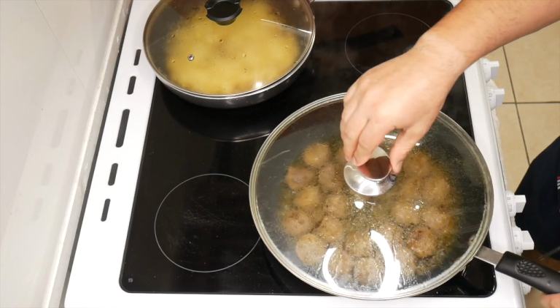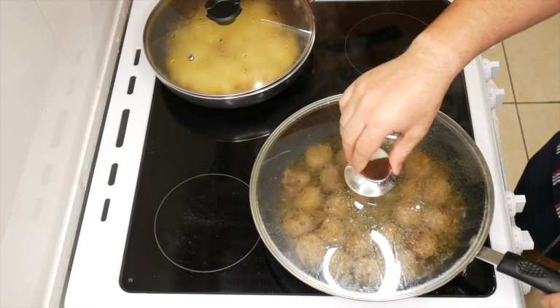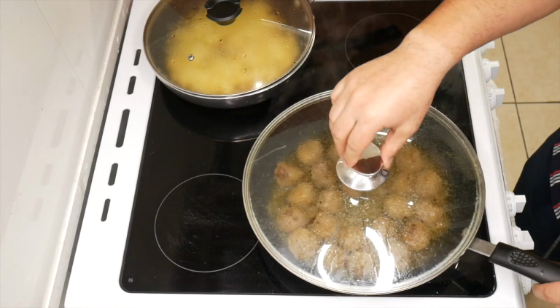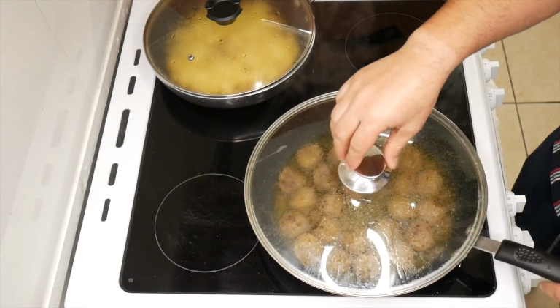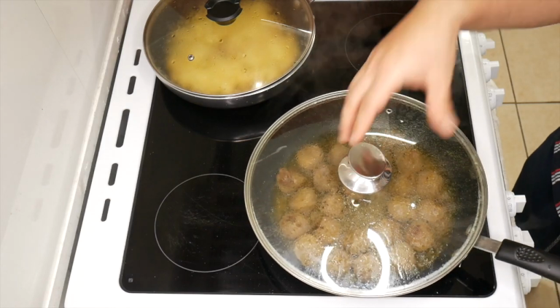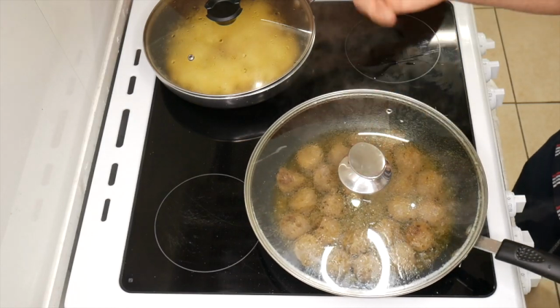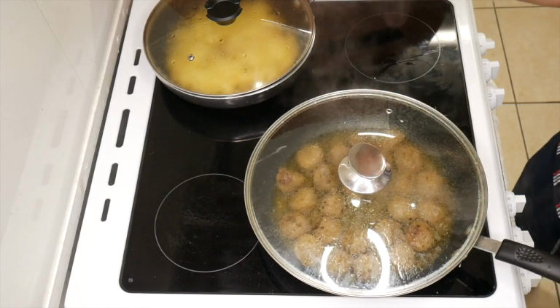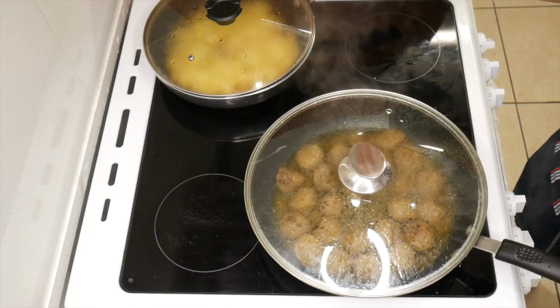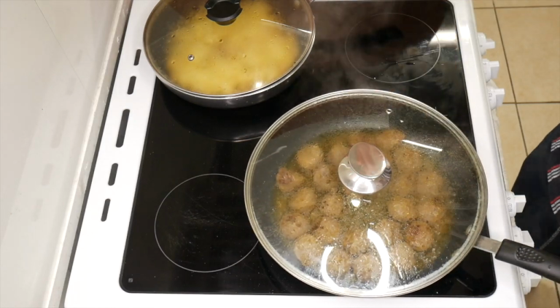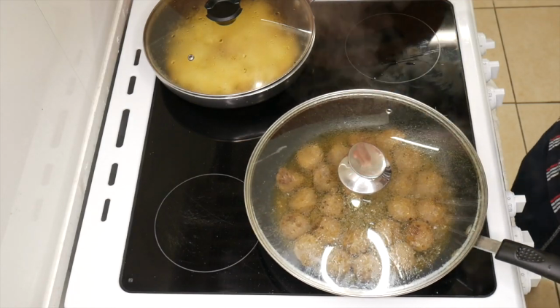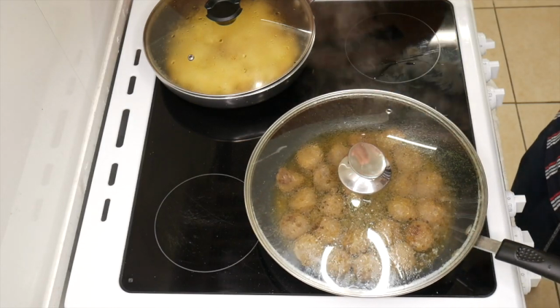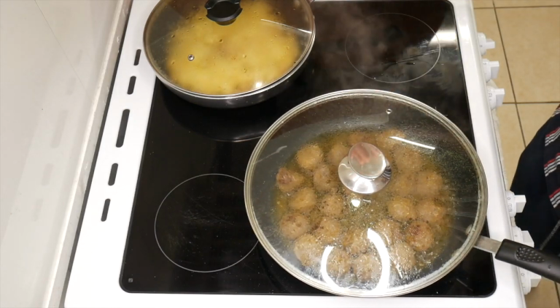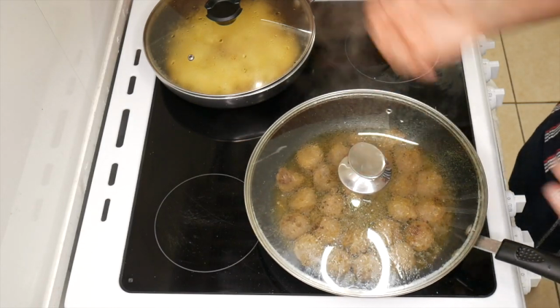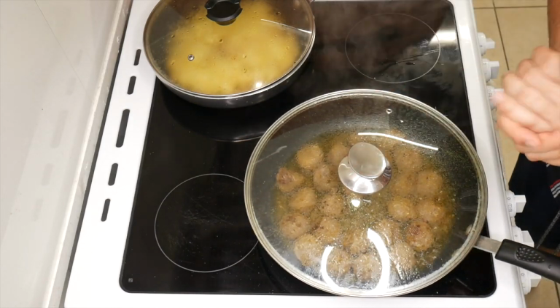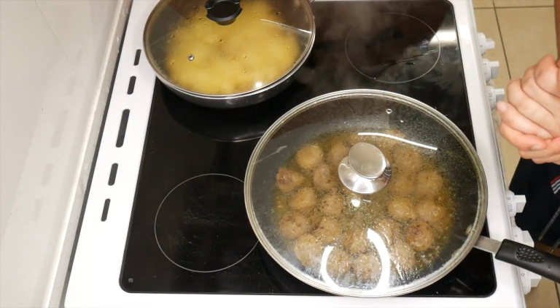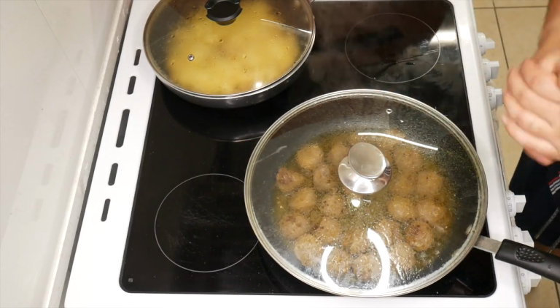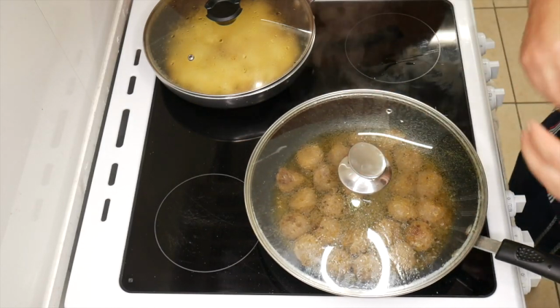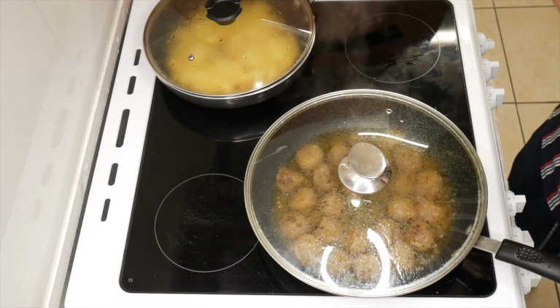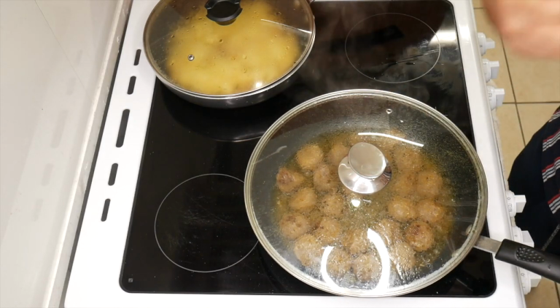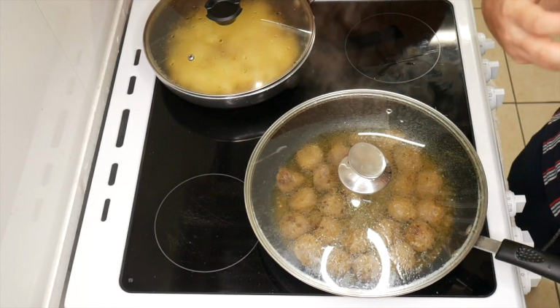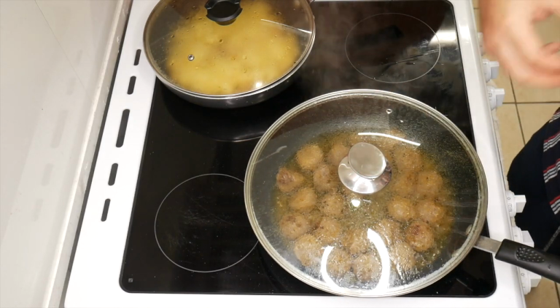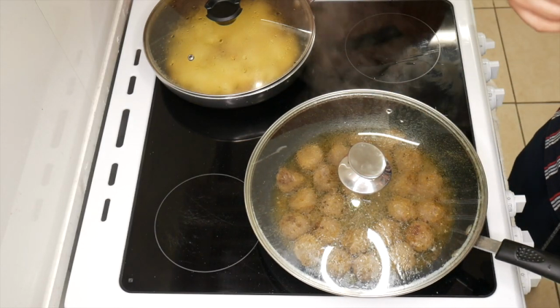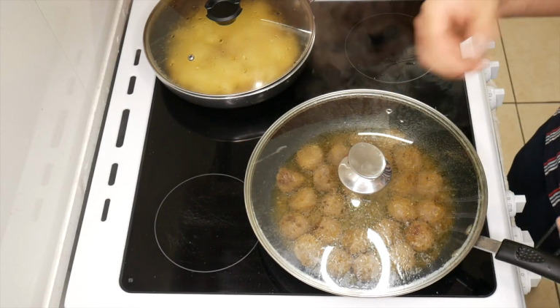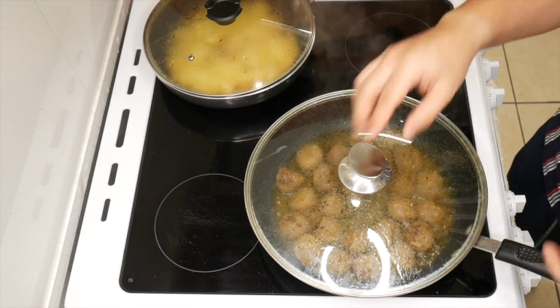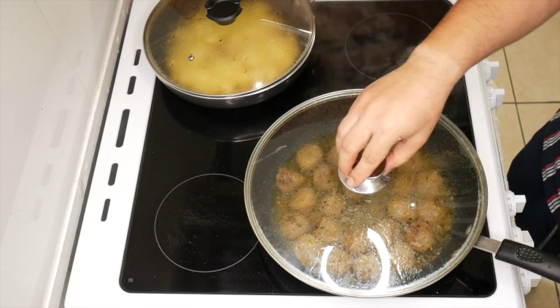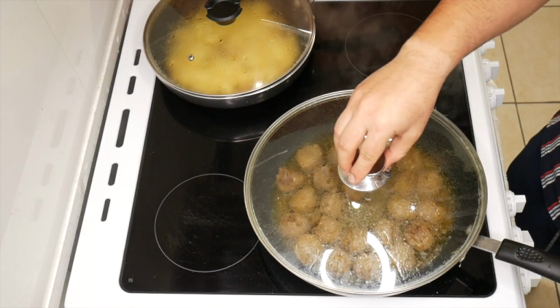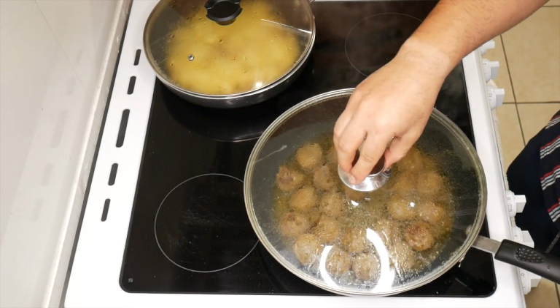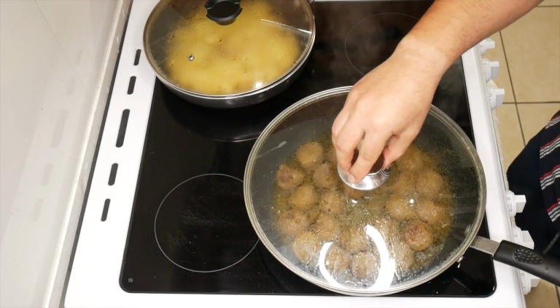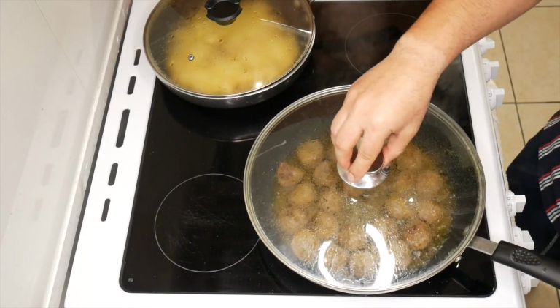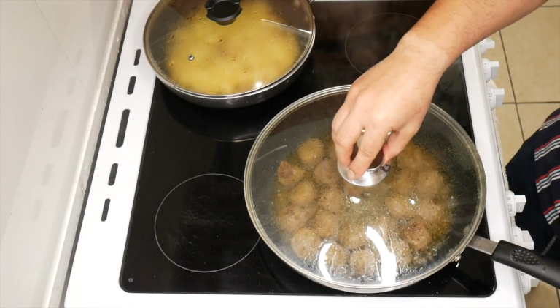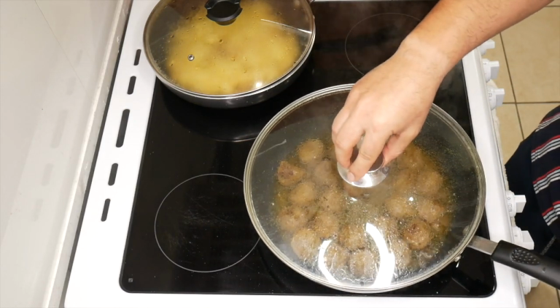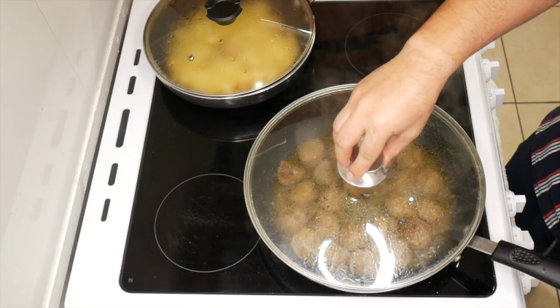We are going to be ready to serve, ladies and gentlemen. It's quite simple, it's quite easy, and it's quite quick.